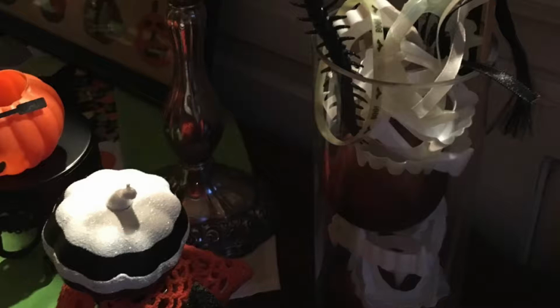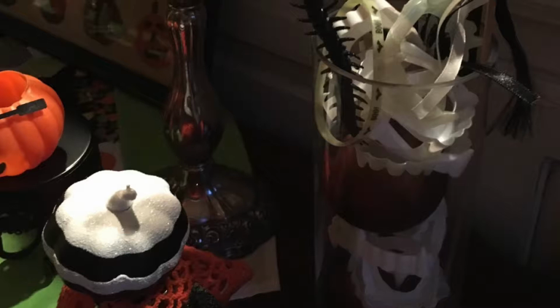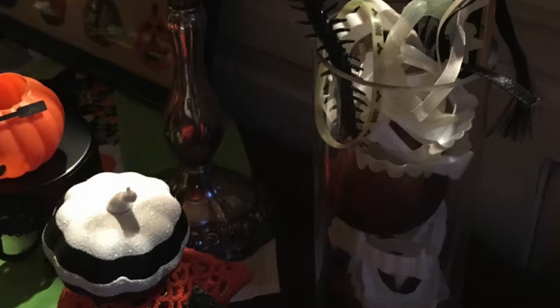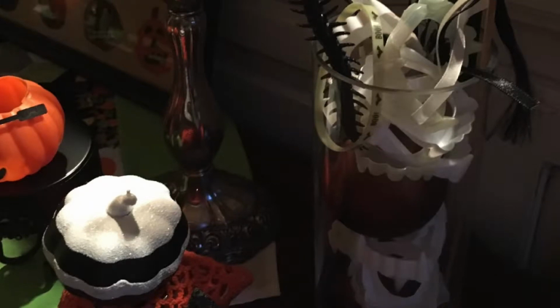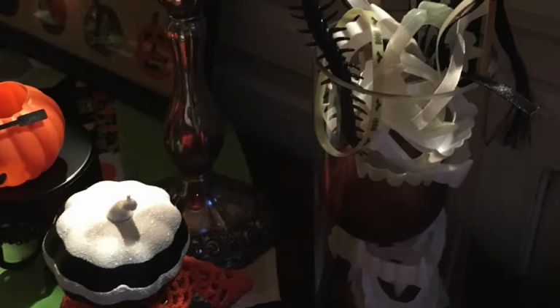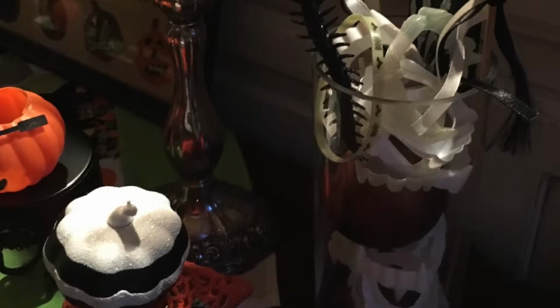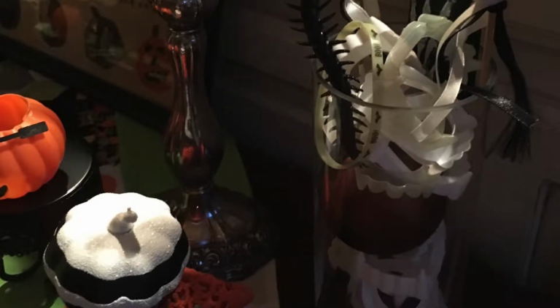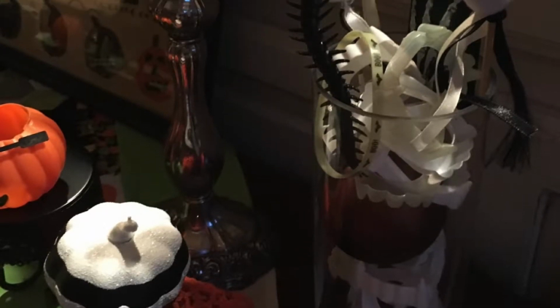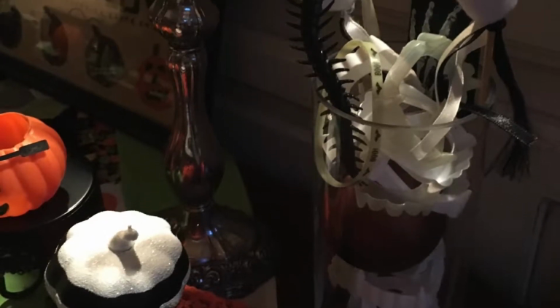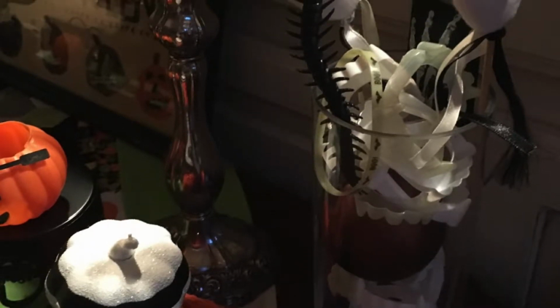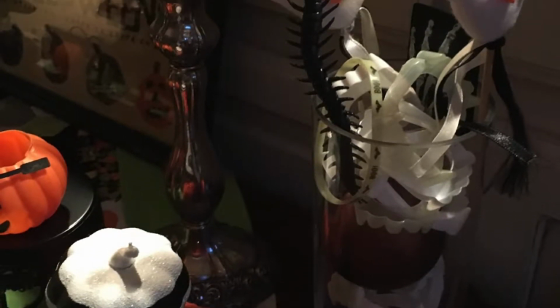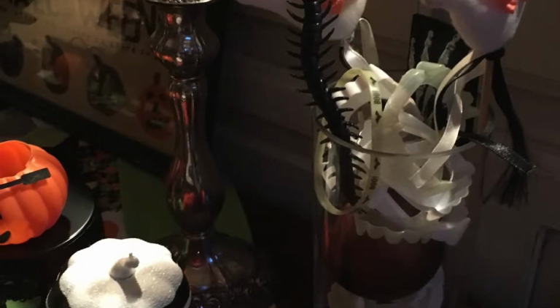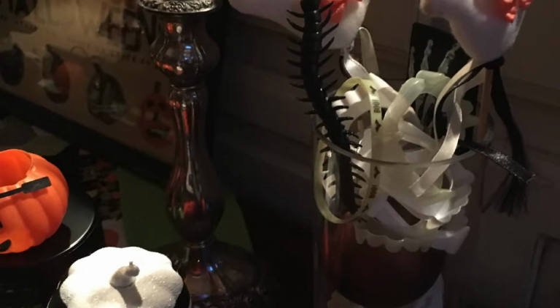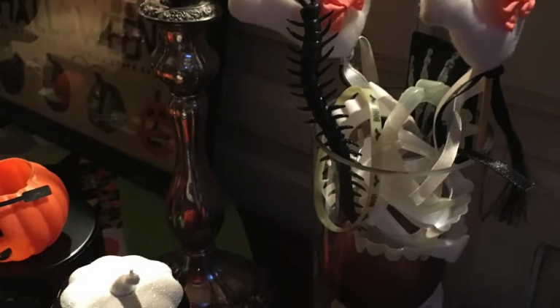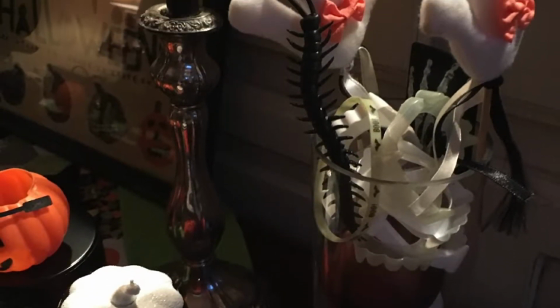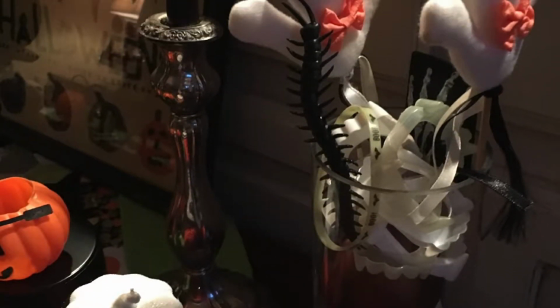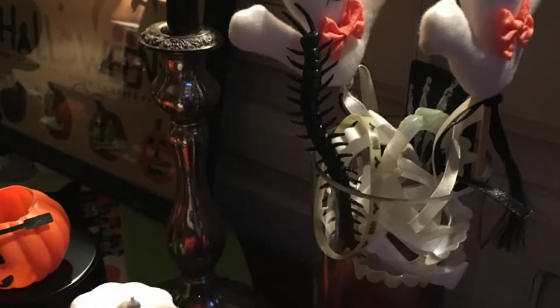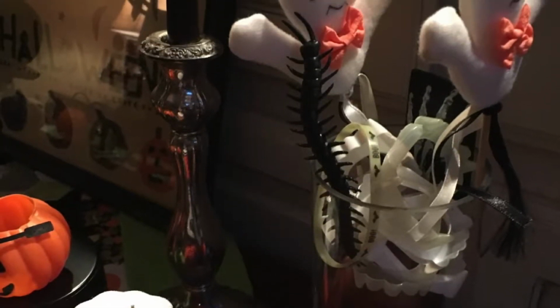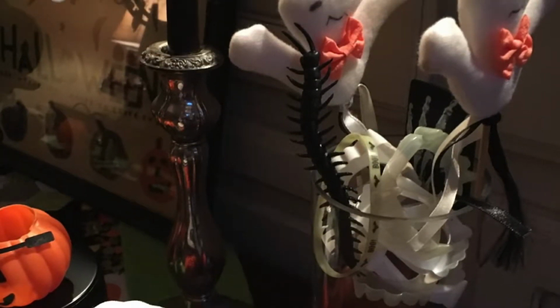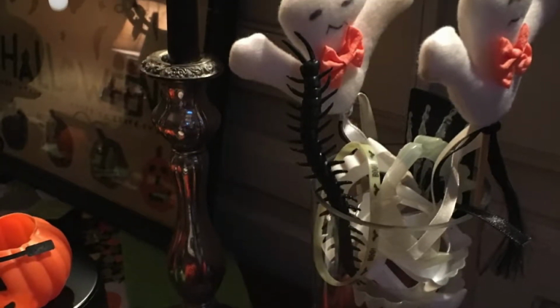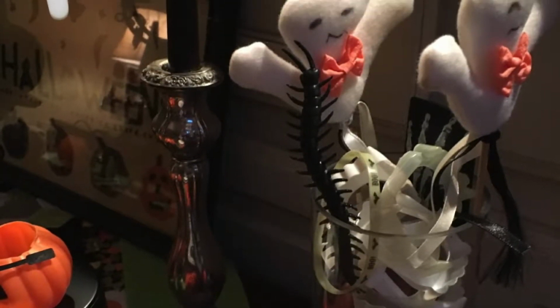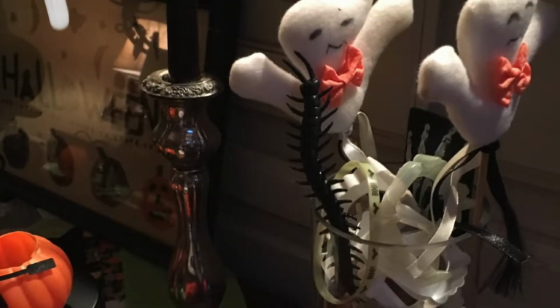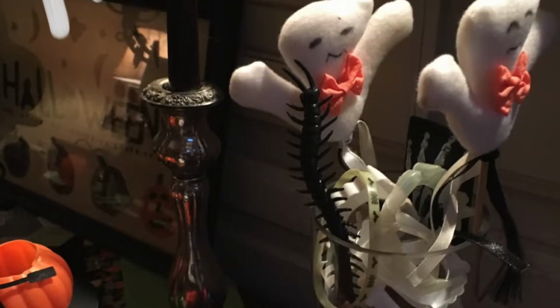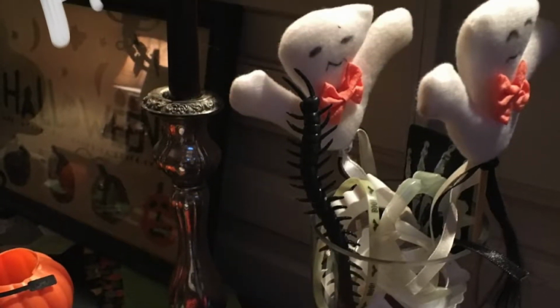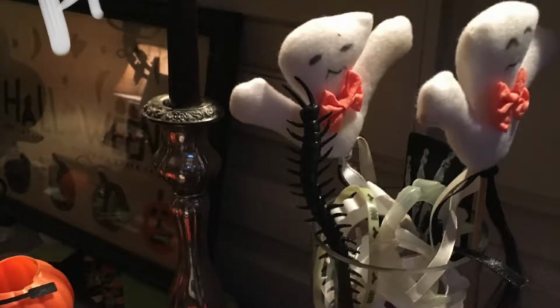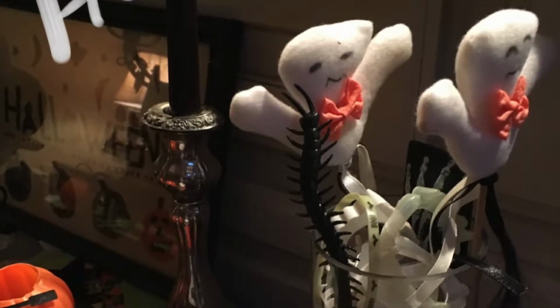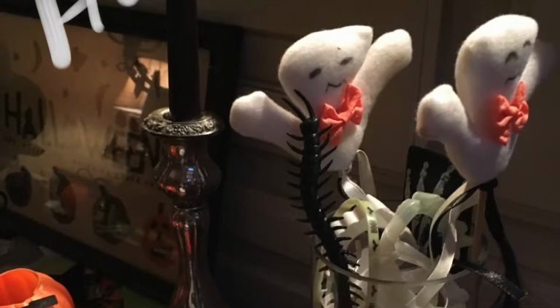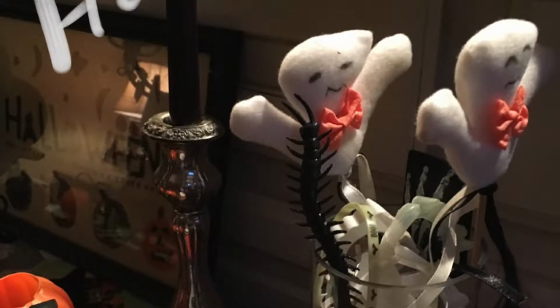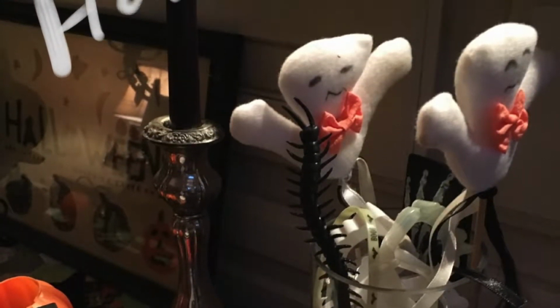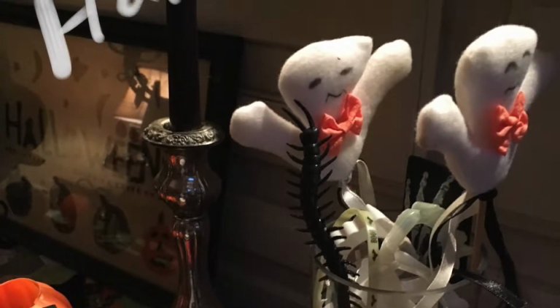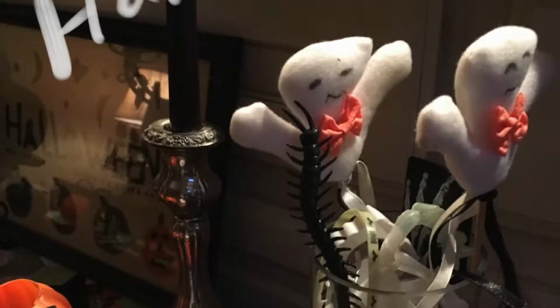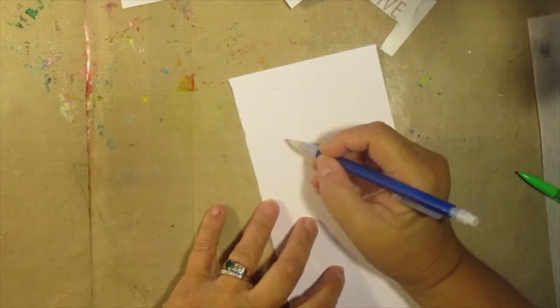Good morning. Welcome to 4x8 Paper Stuff. This is Beth. We are doing Toad.